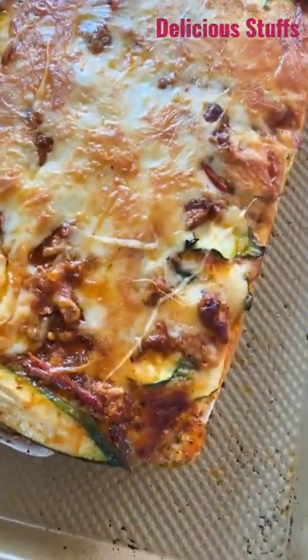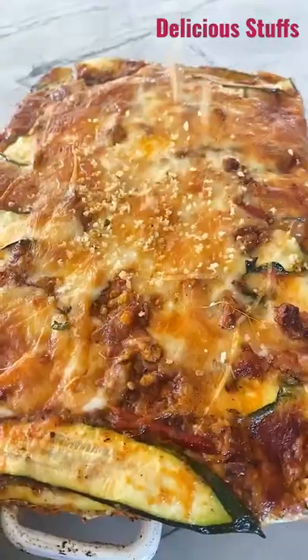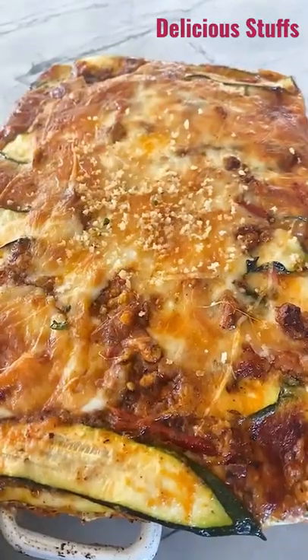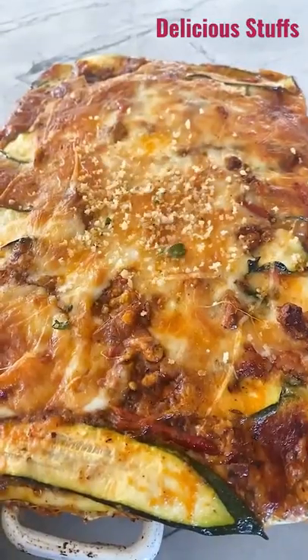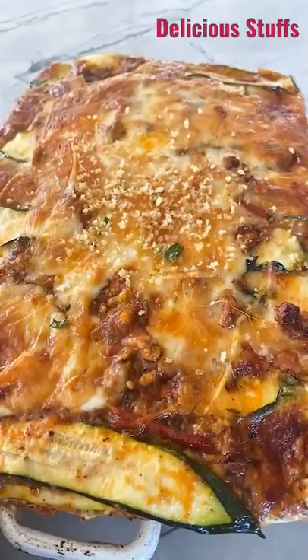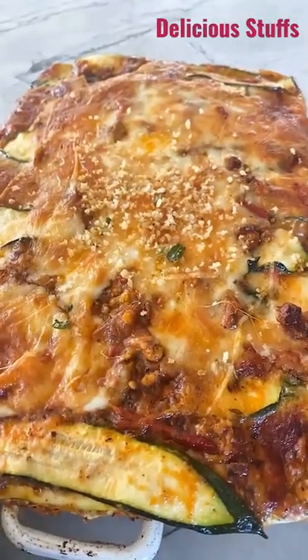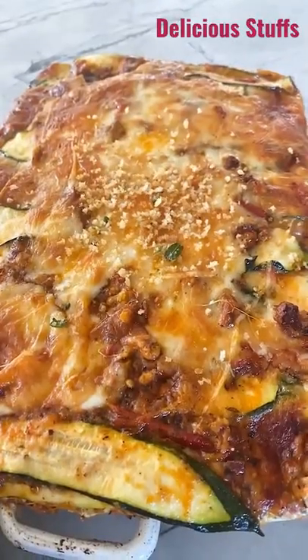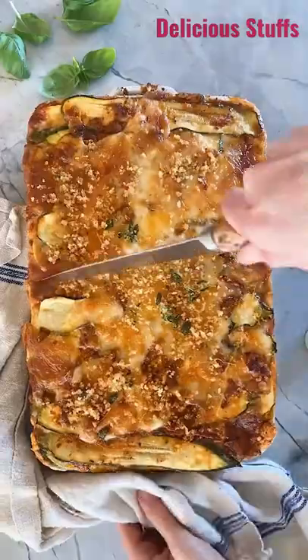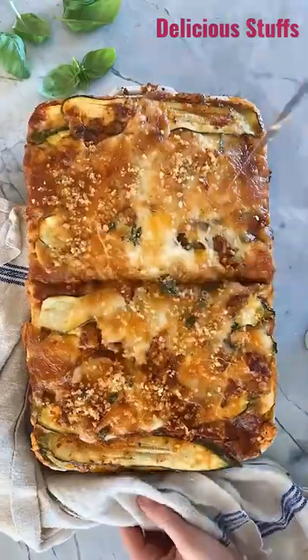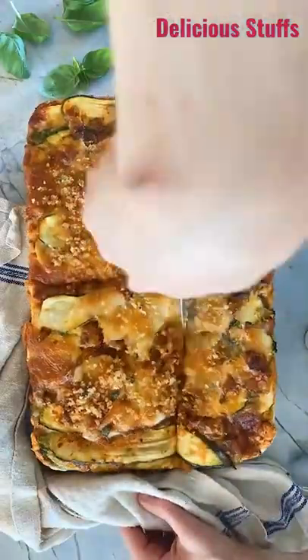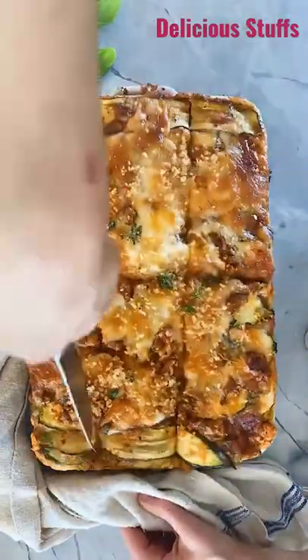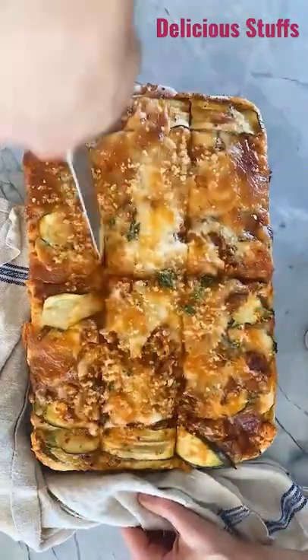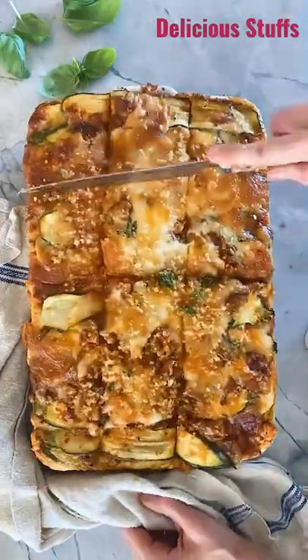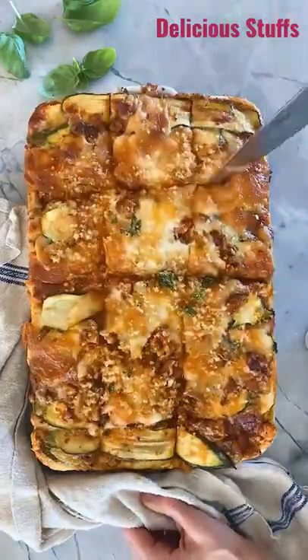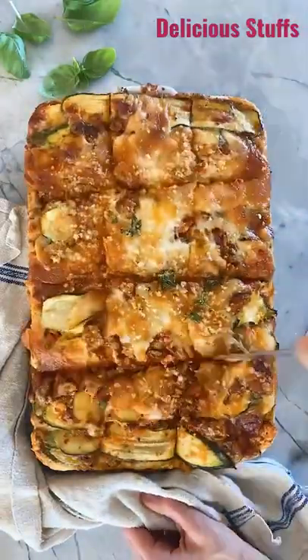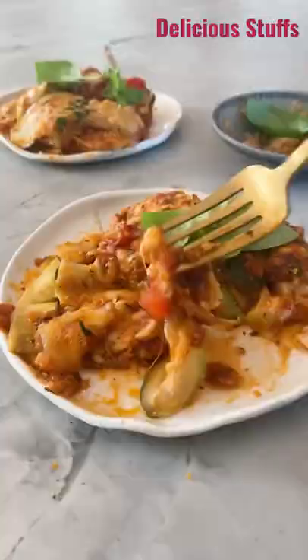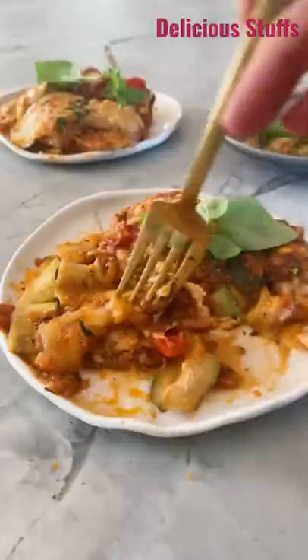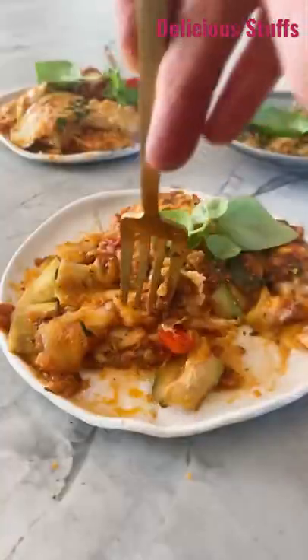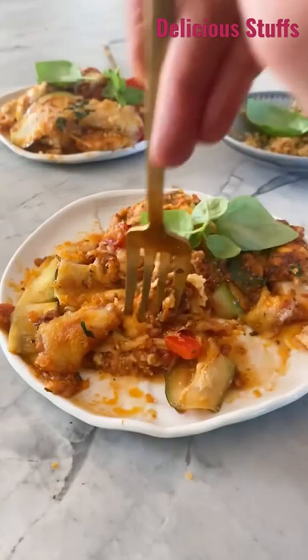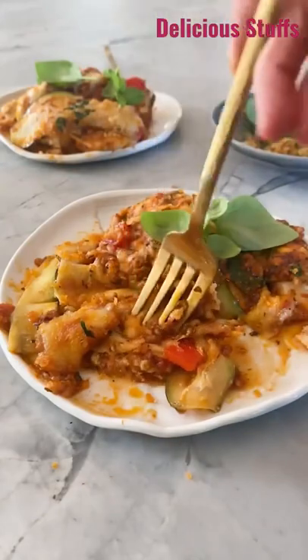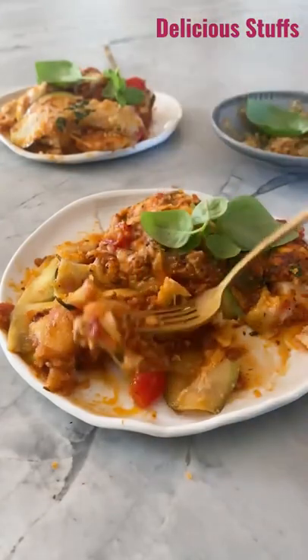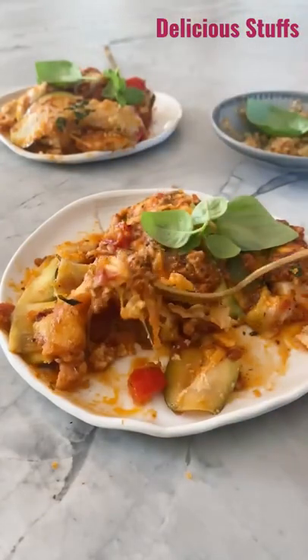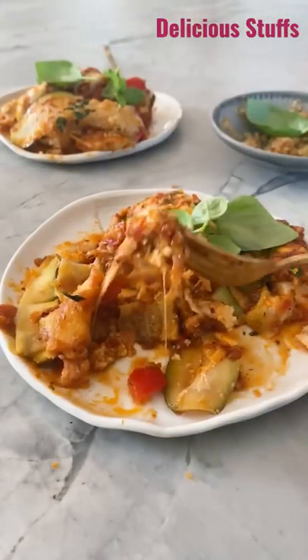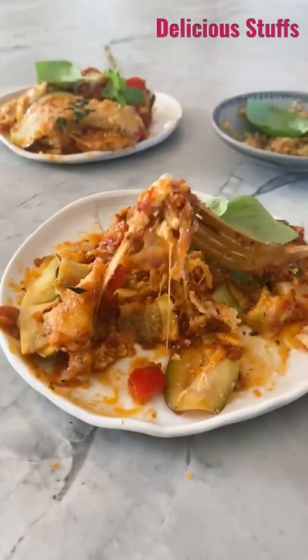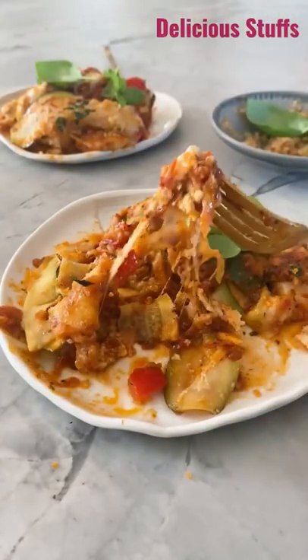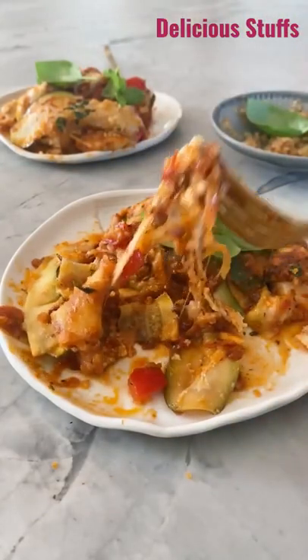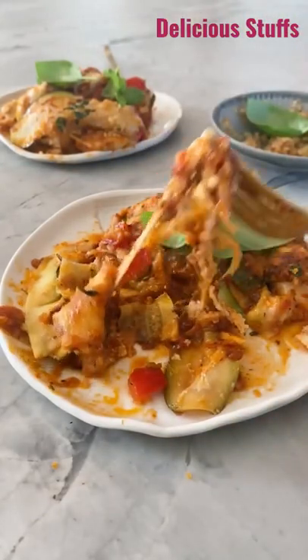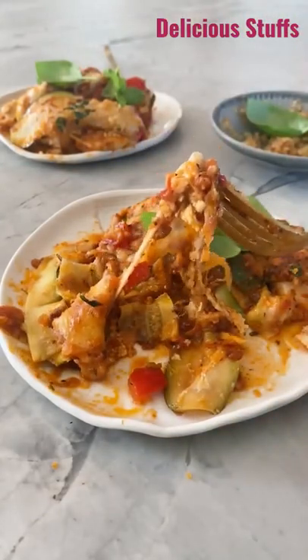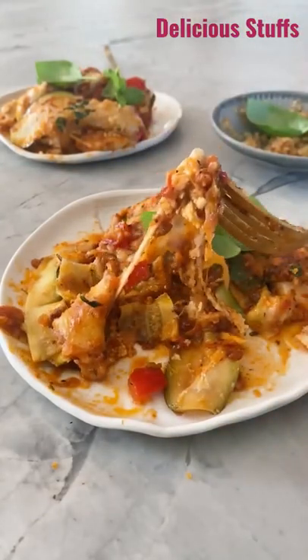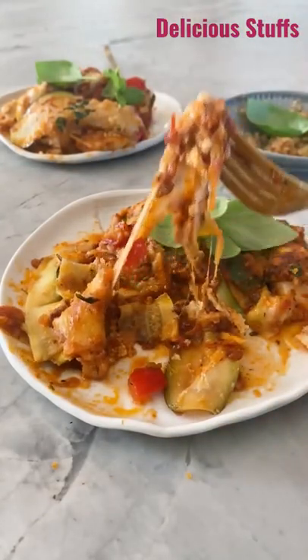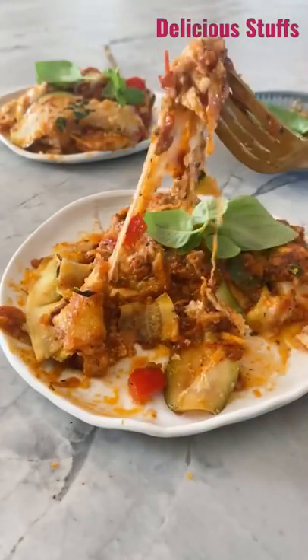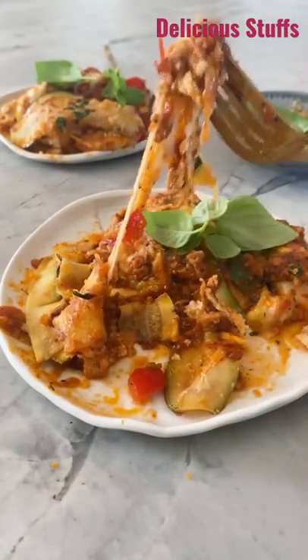Bake it up, sprinkle with the breadcrumbs, cut into slices and enjoy. It's so cheesy and delicious and perfect to use up the summer zucchini.